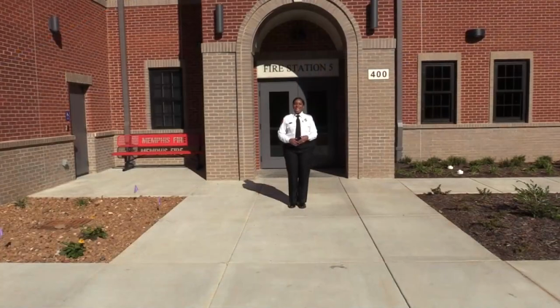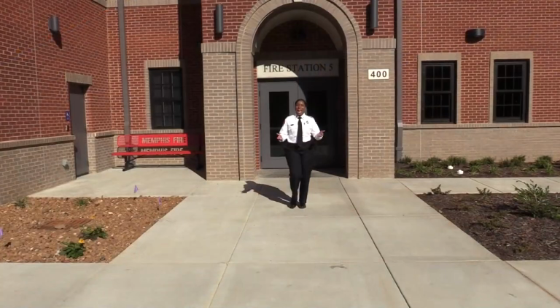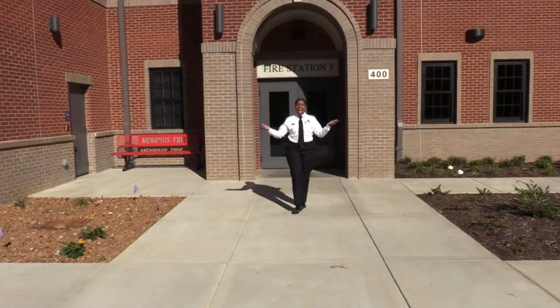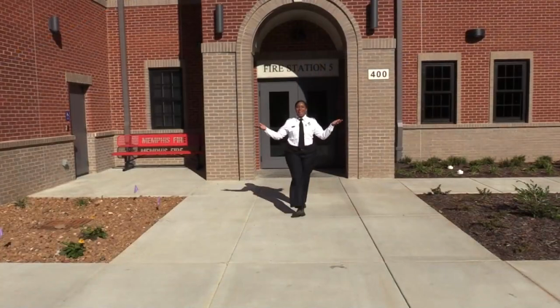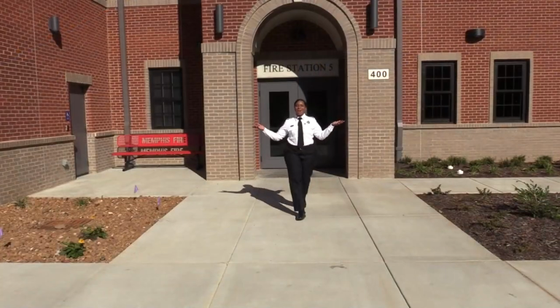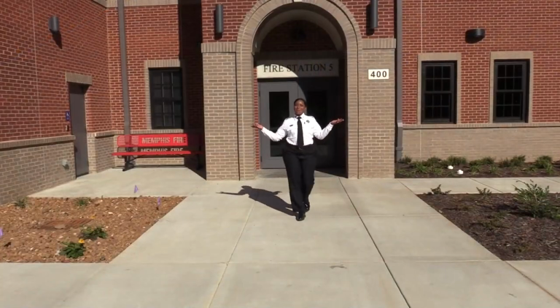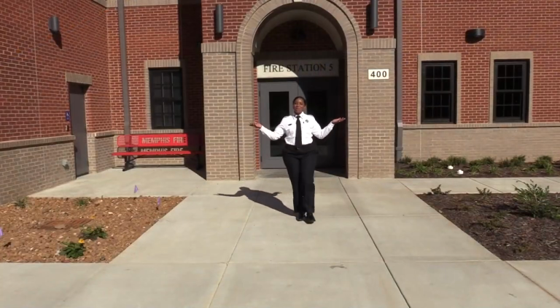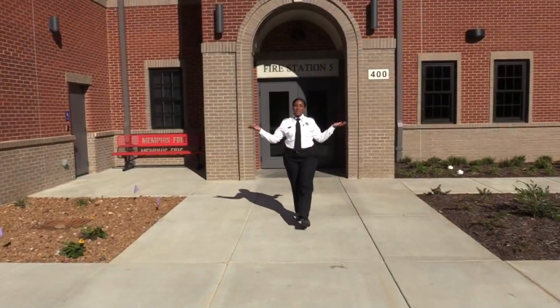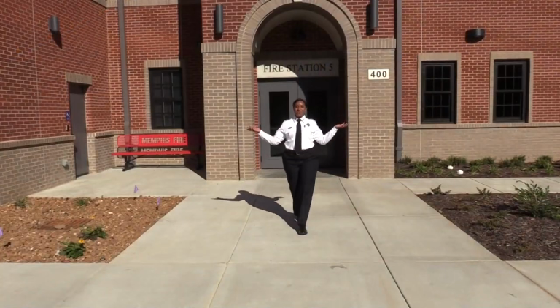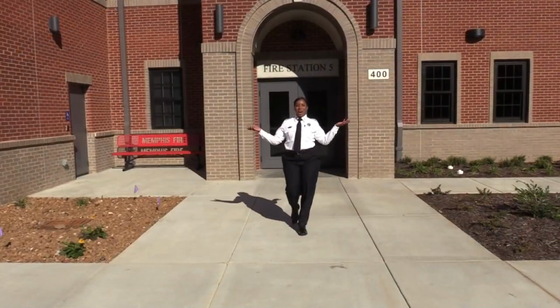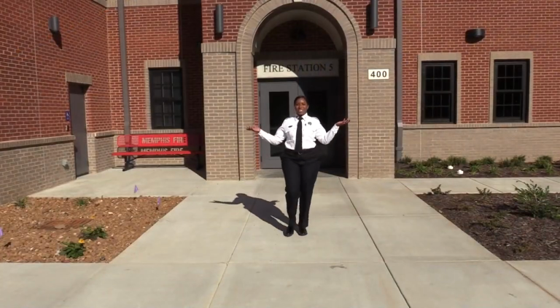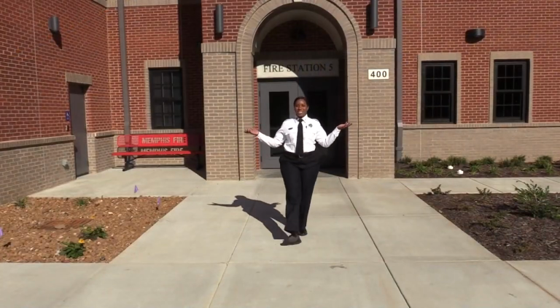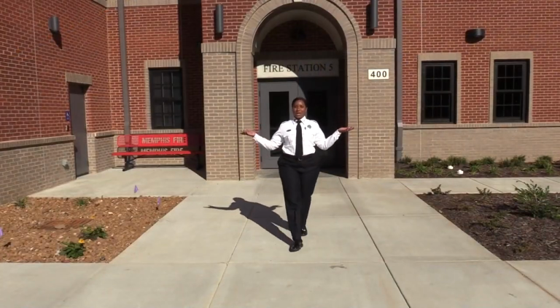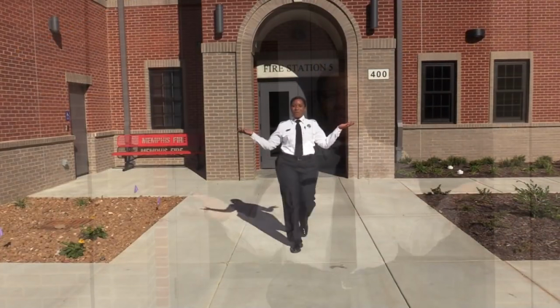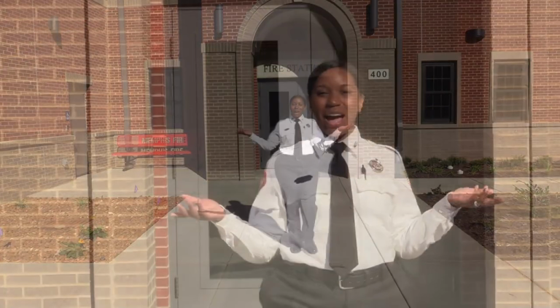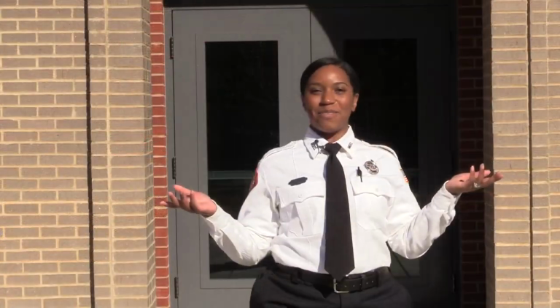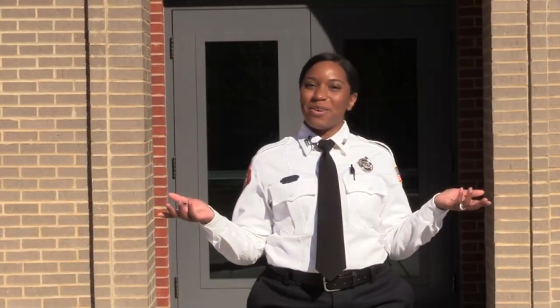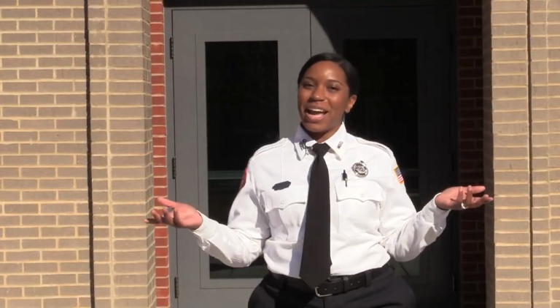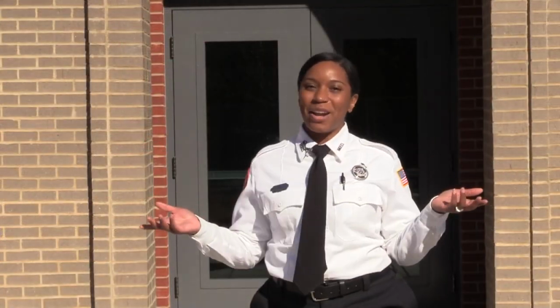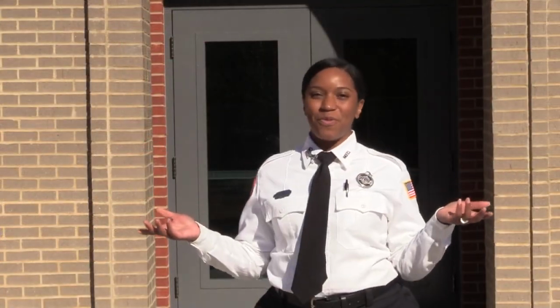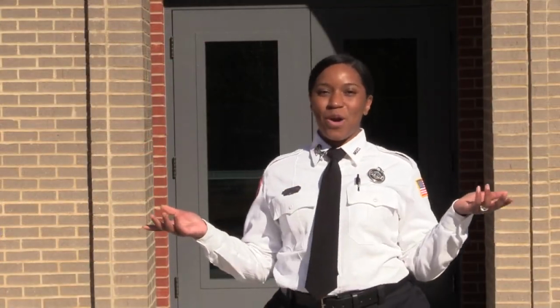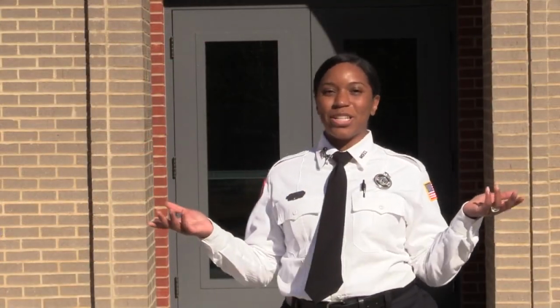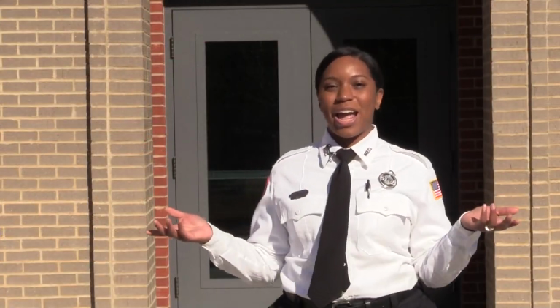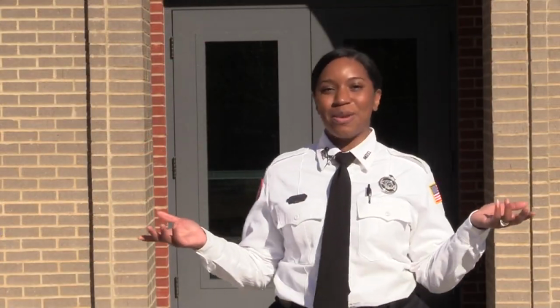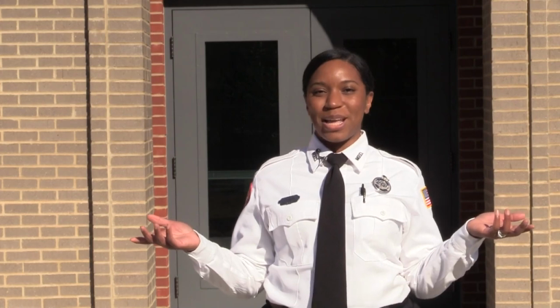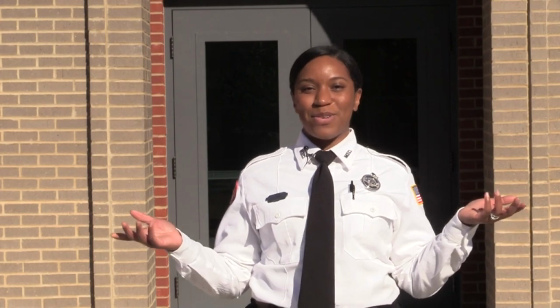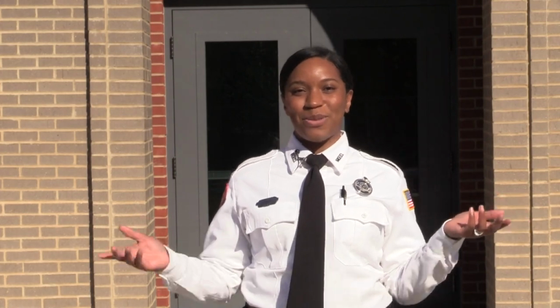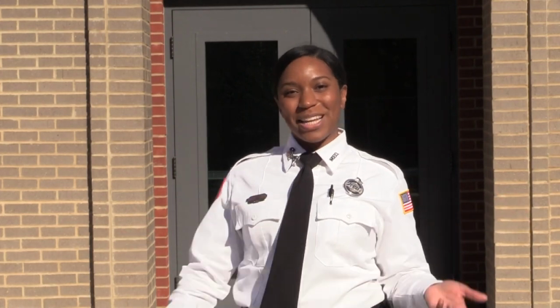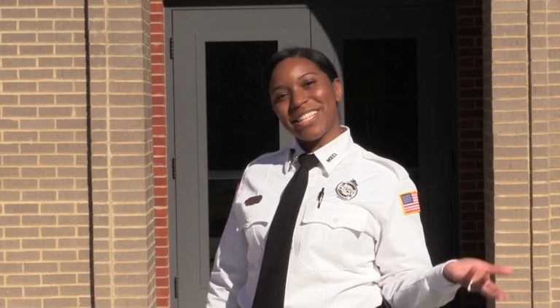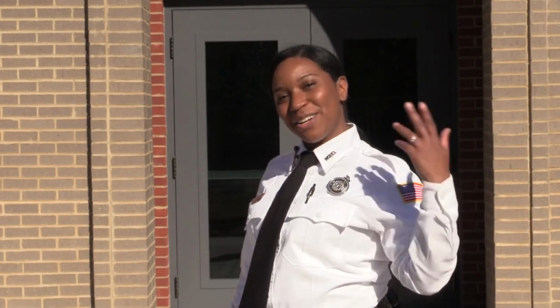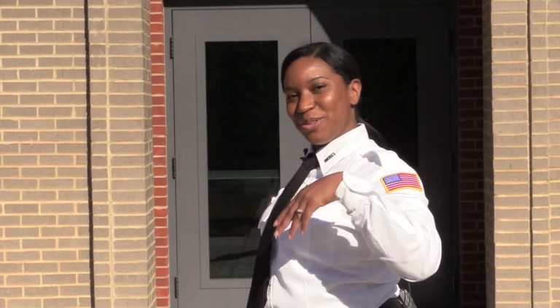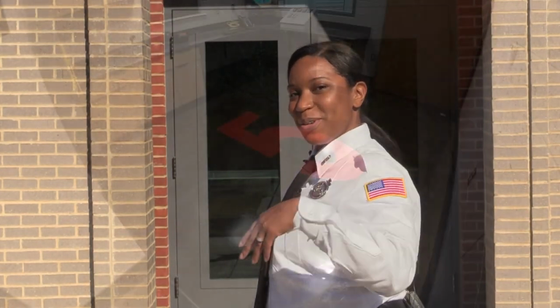Hi! Welcome to Memphis Fire Station Number 5, located at 400 Adams Avenue. Let's take a tour.